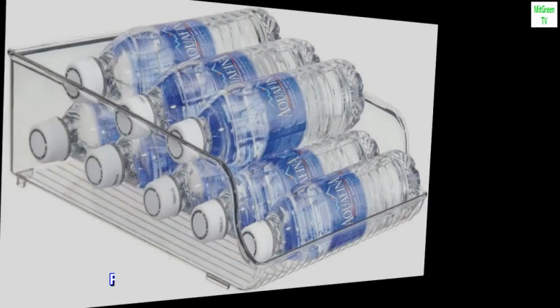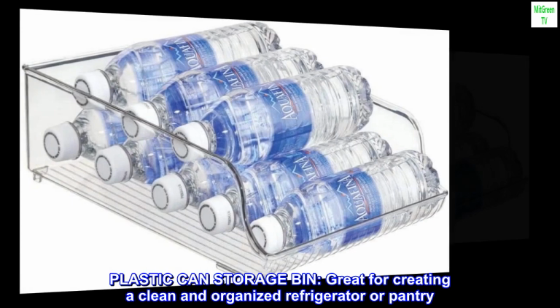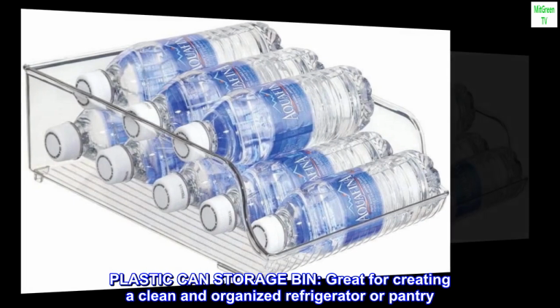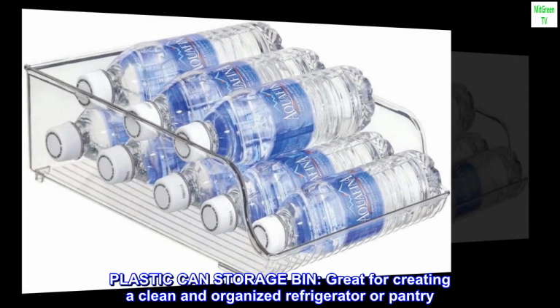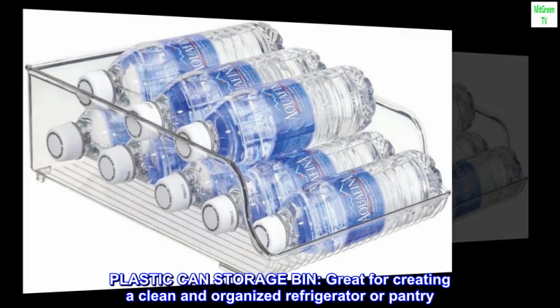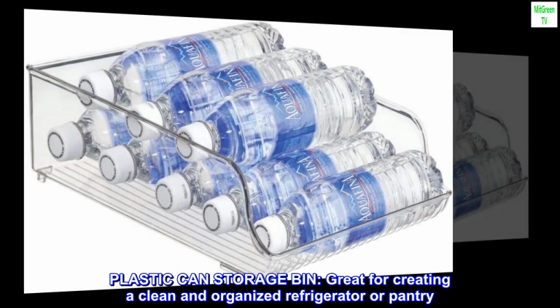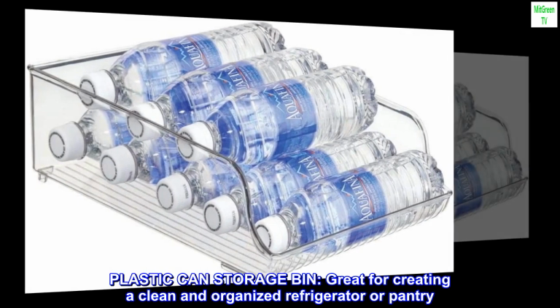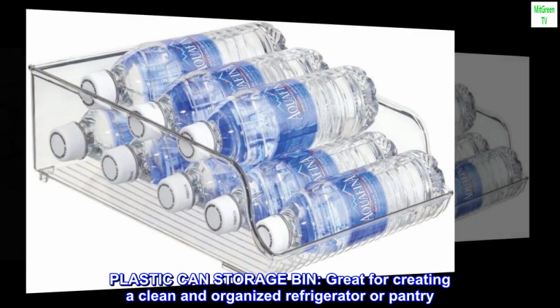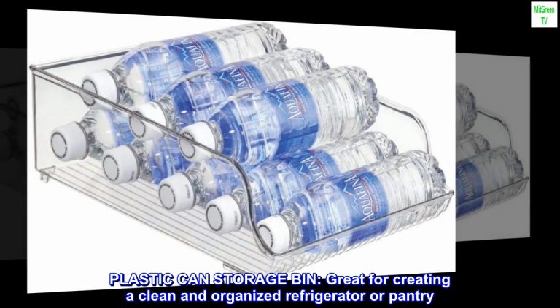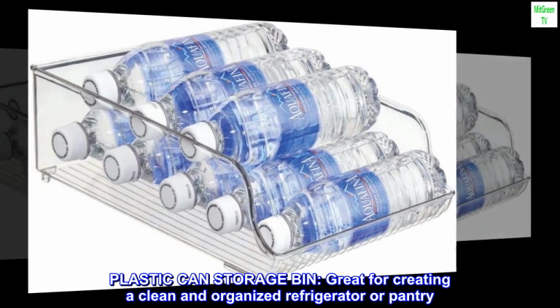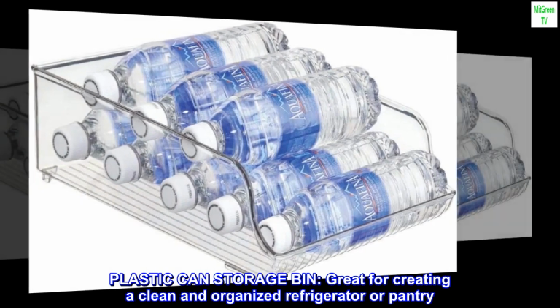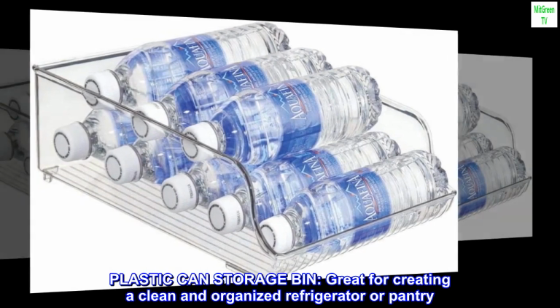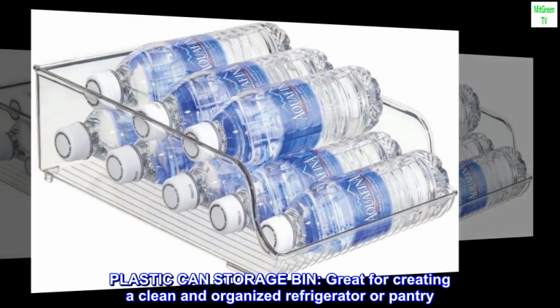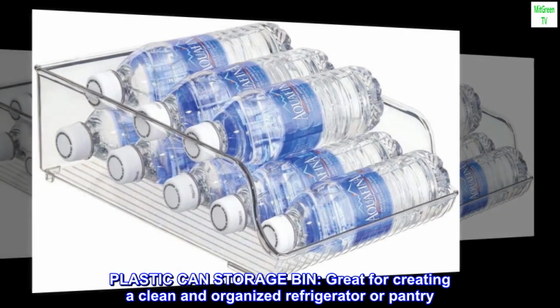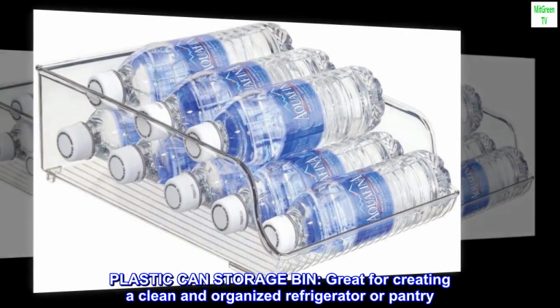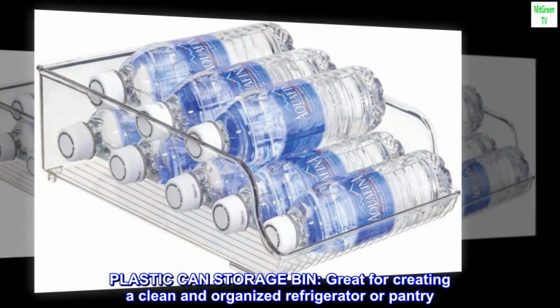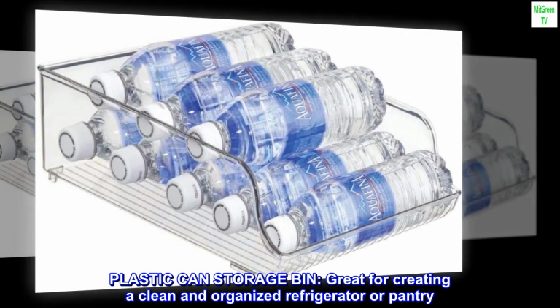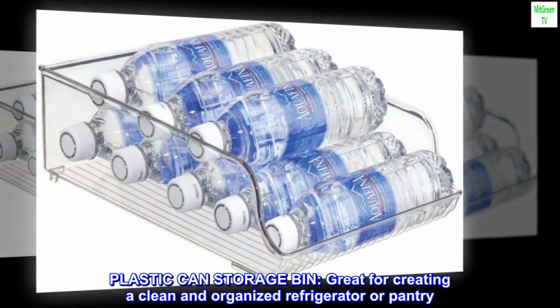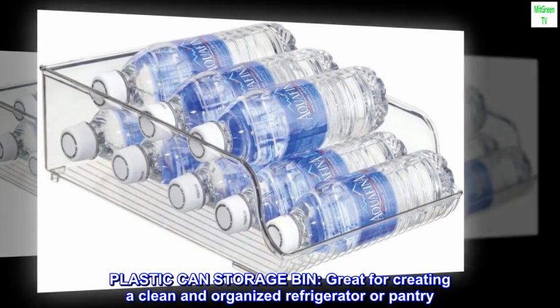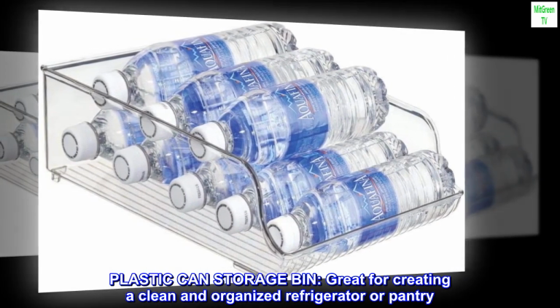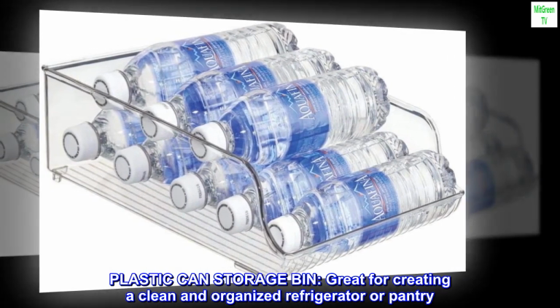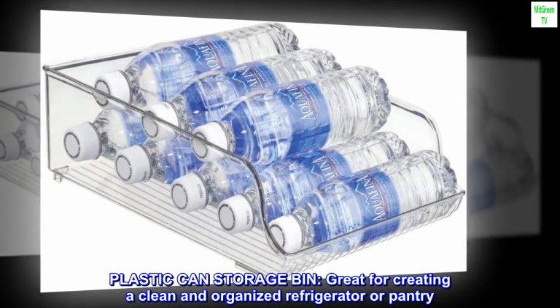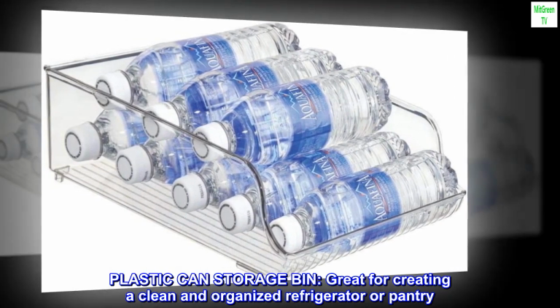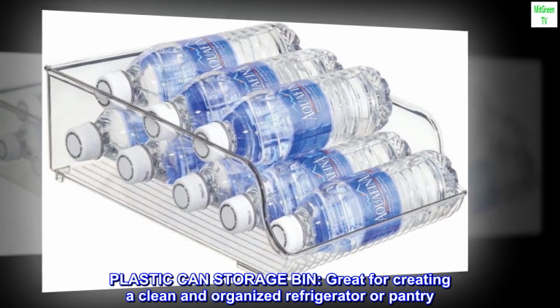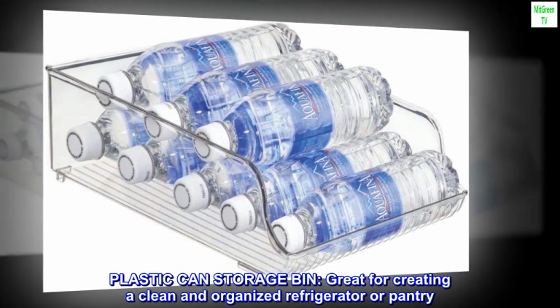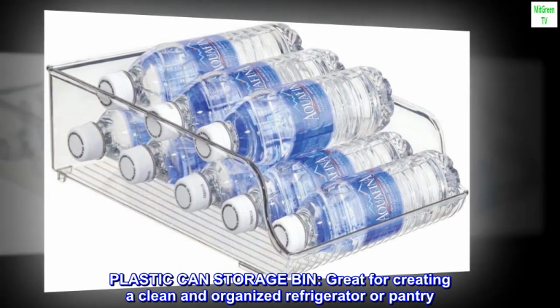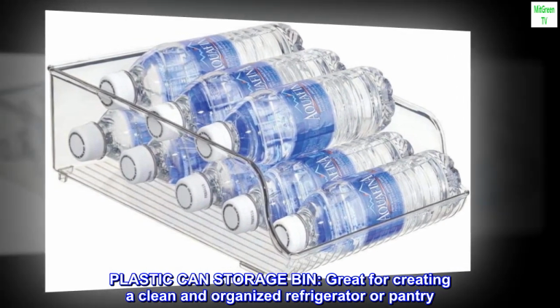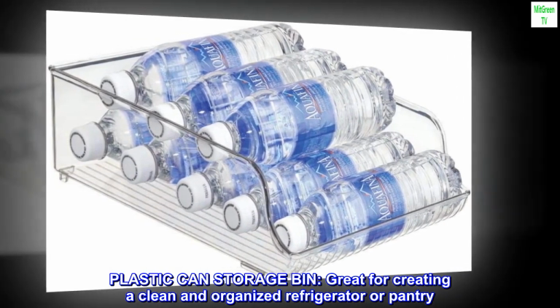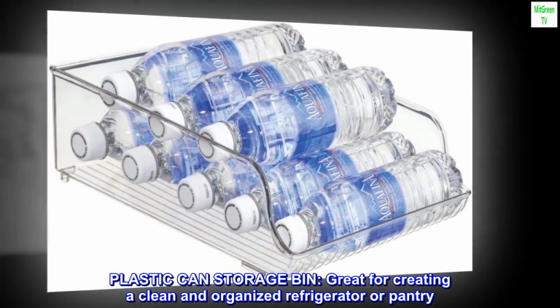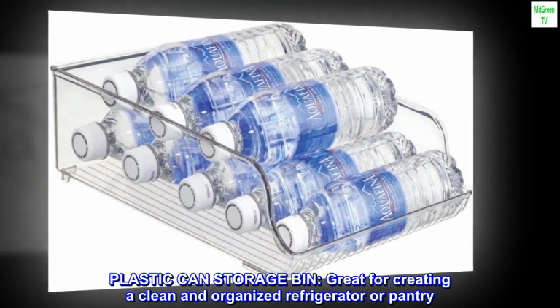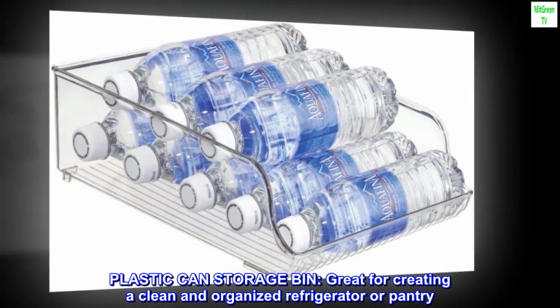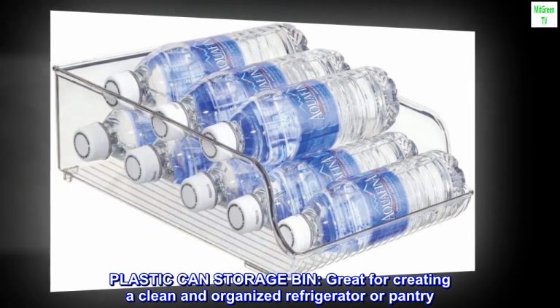Plastic canned storage bin. Great for creating a clean and organized refrigerator or pantry.